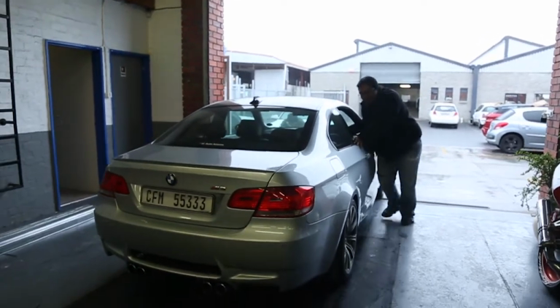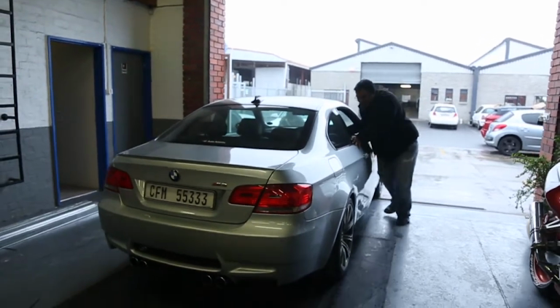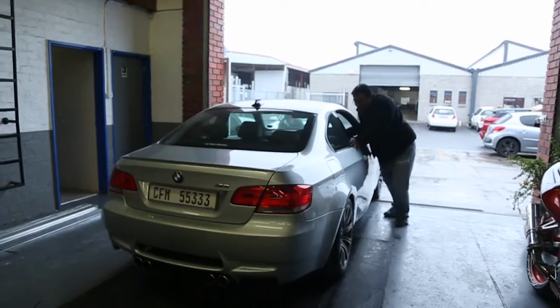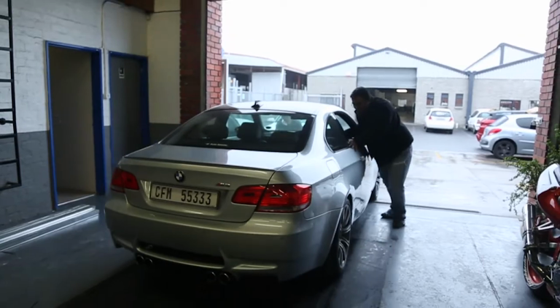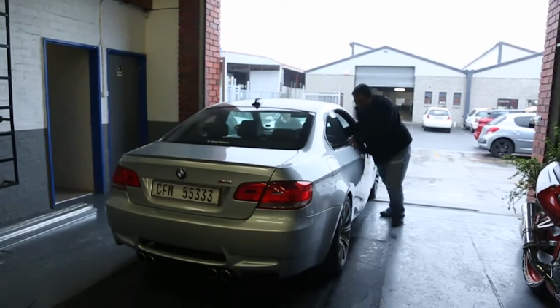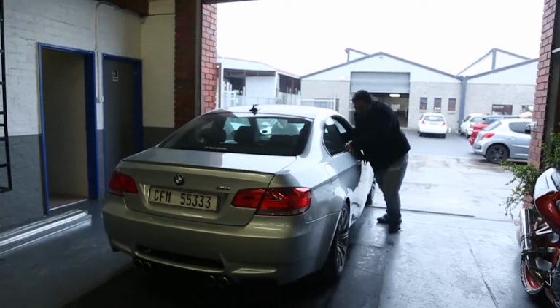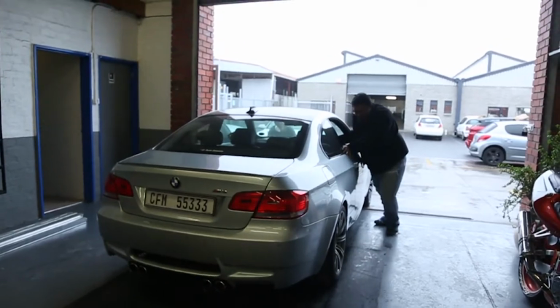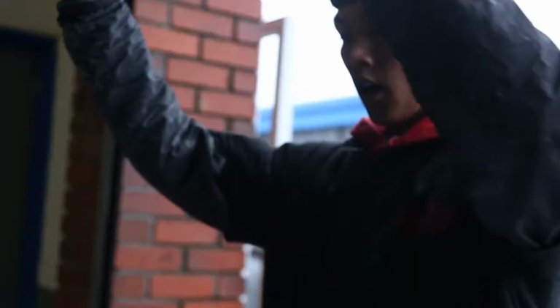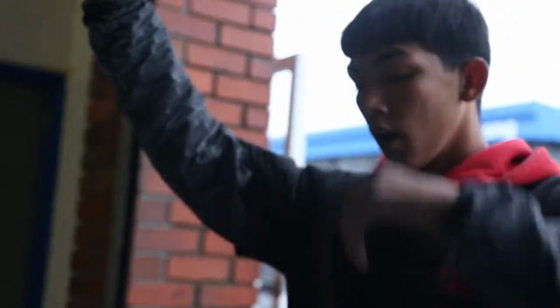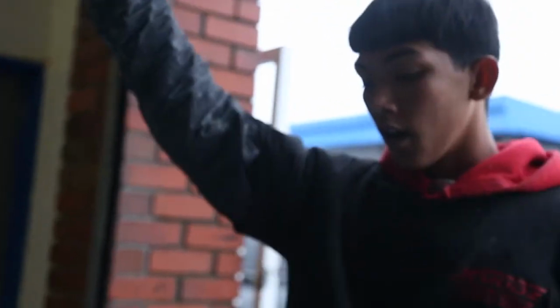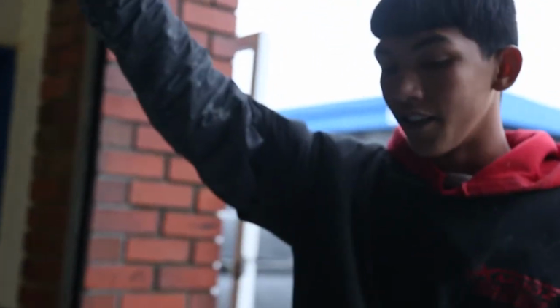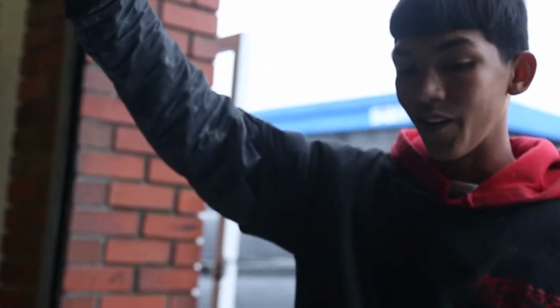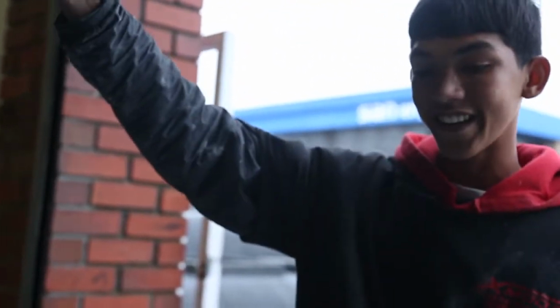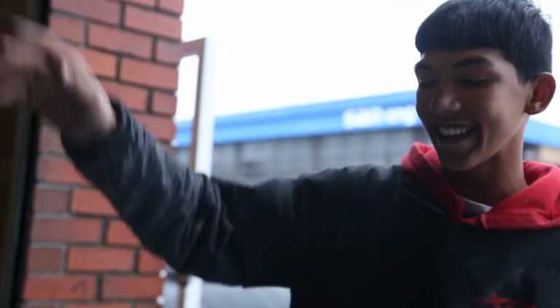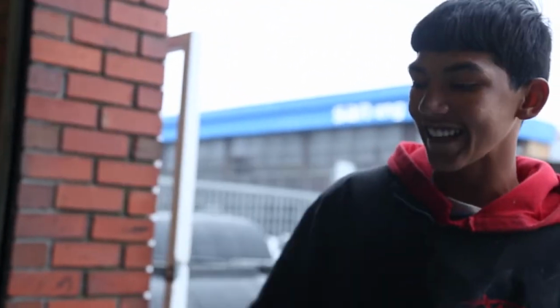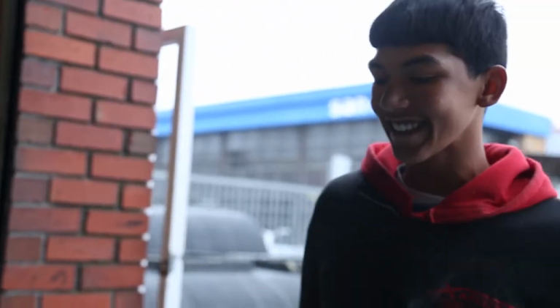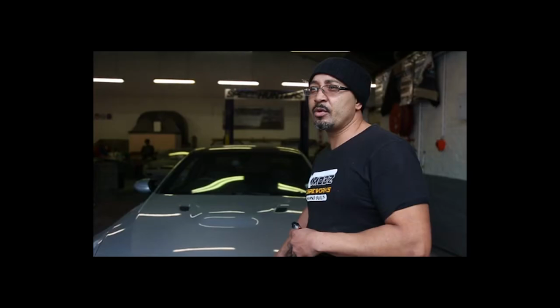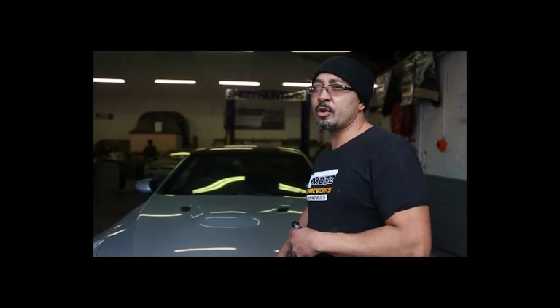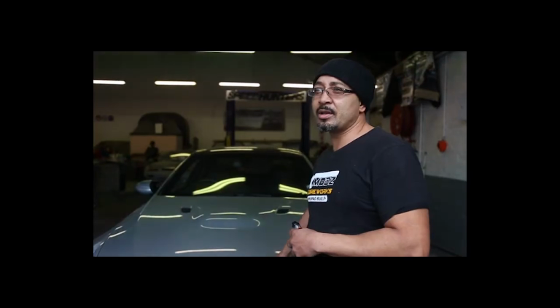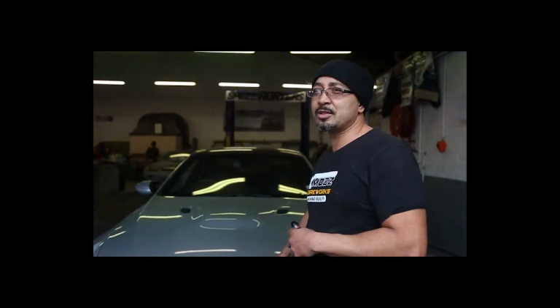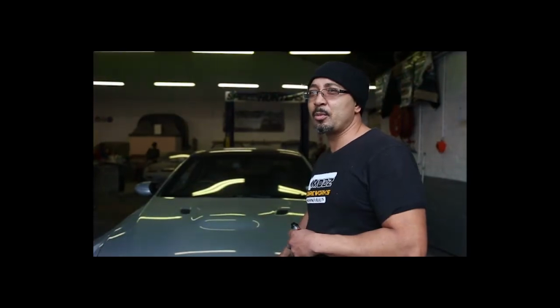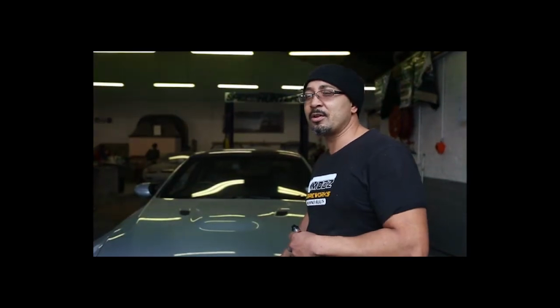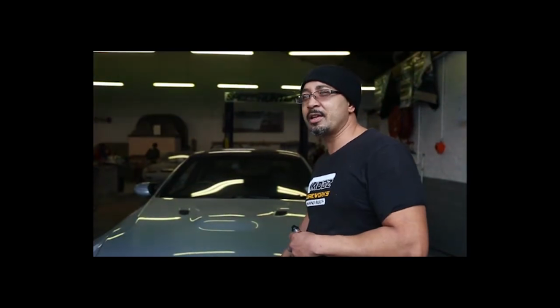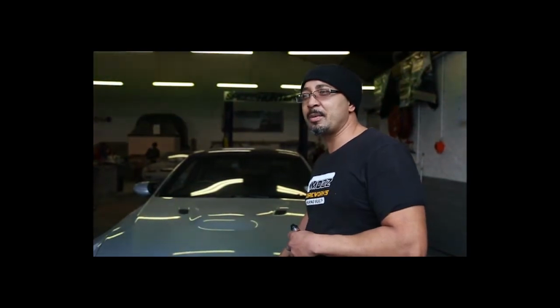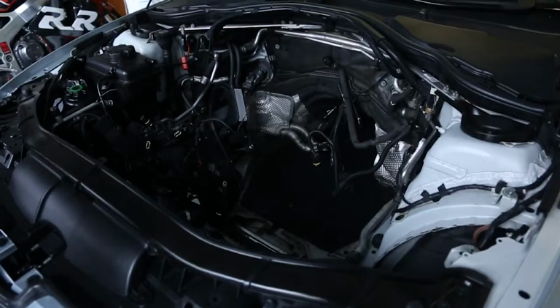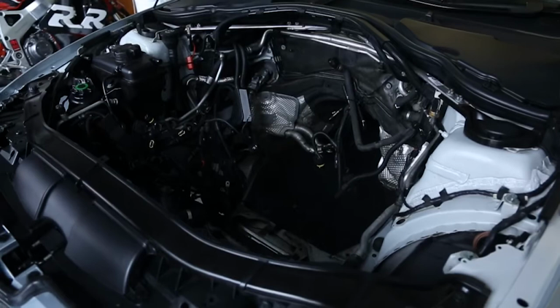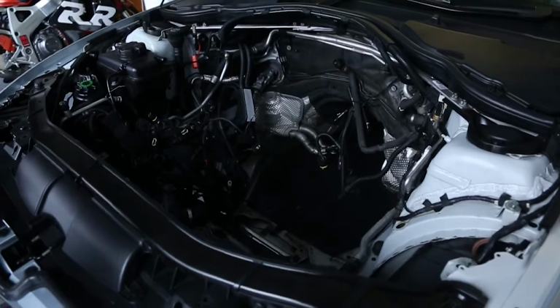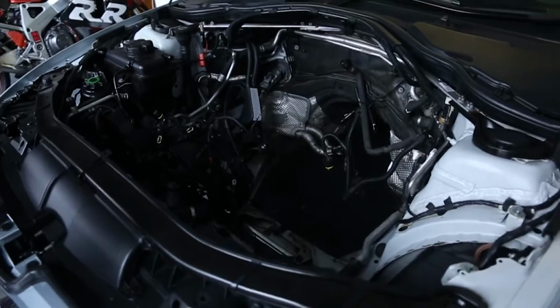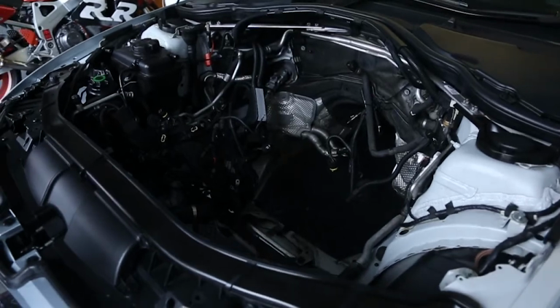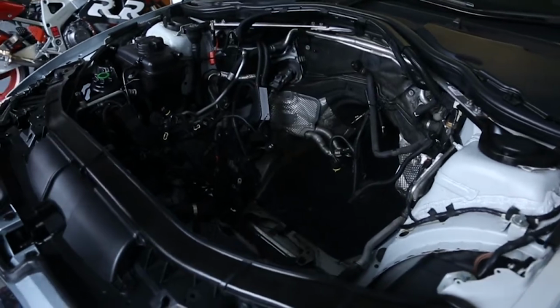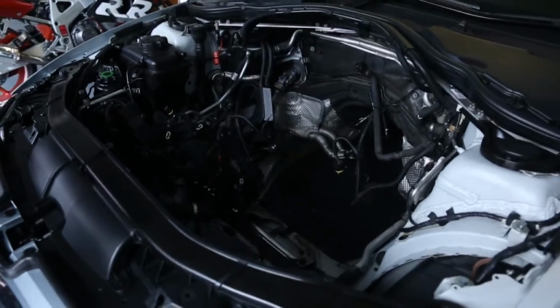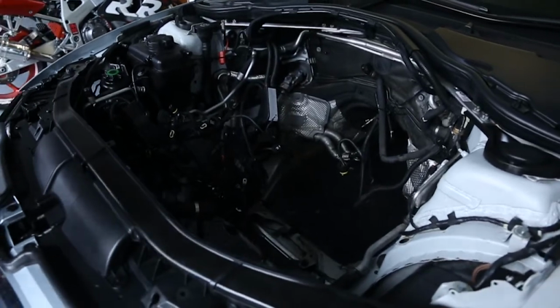But engine problems plague the build. Now where's the engine? We've got one small bit of a hiccup — there is no engine in the car.